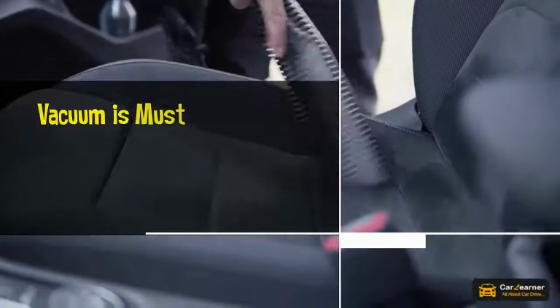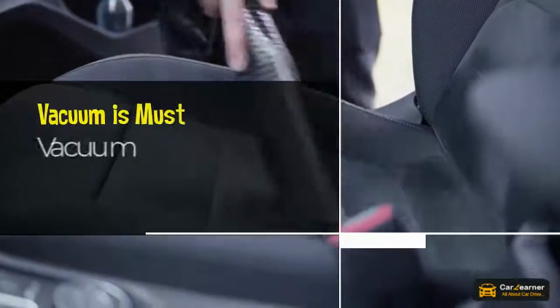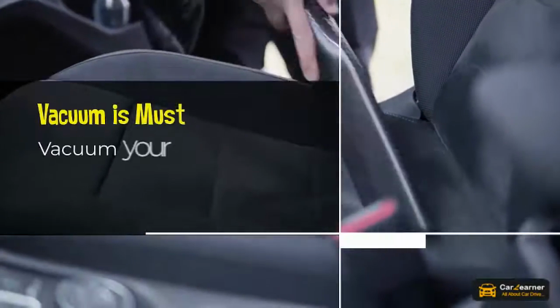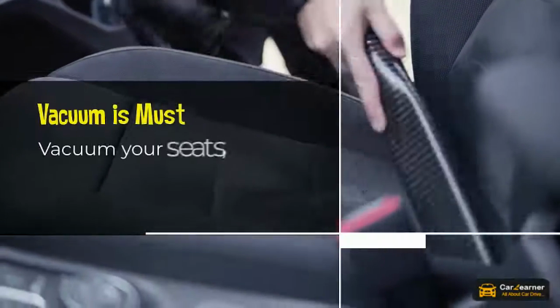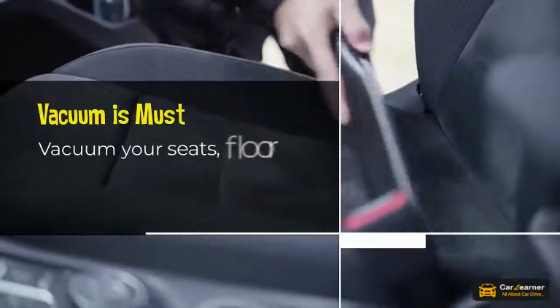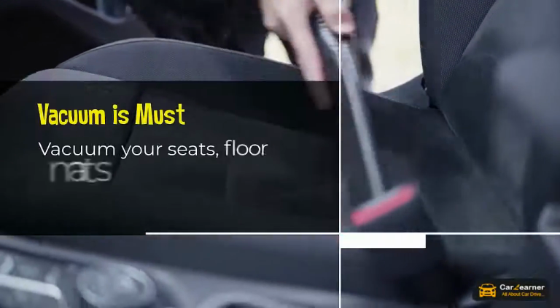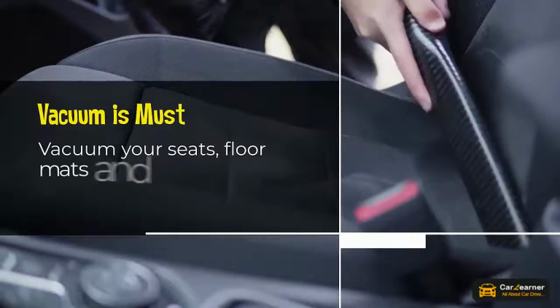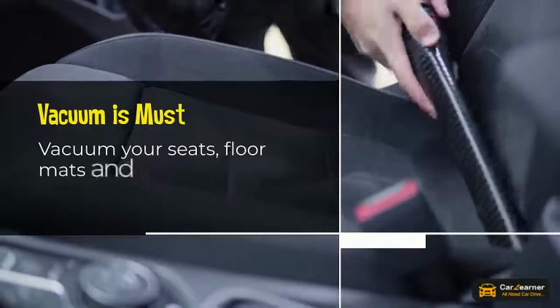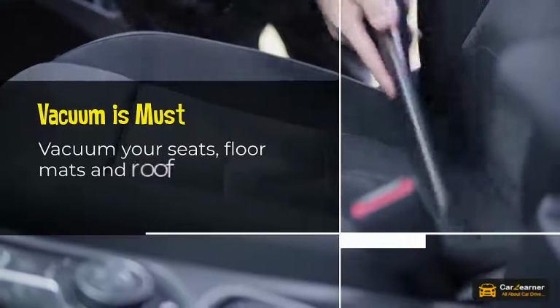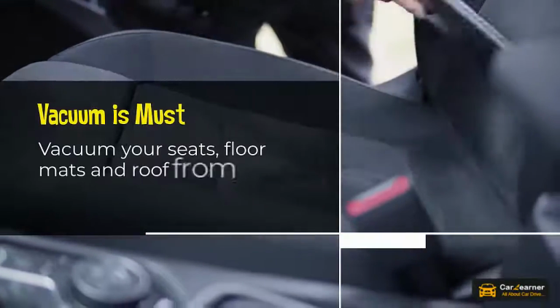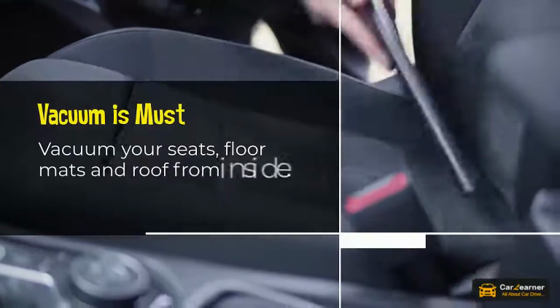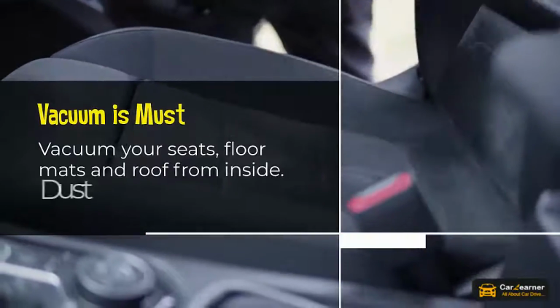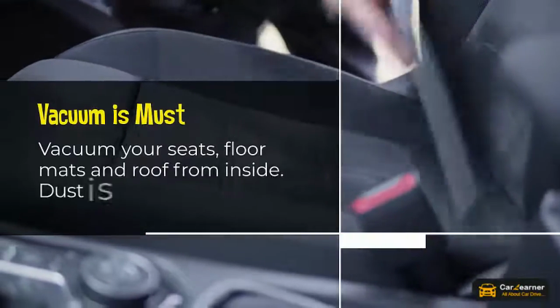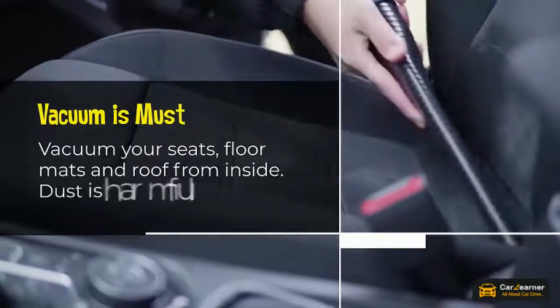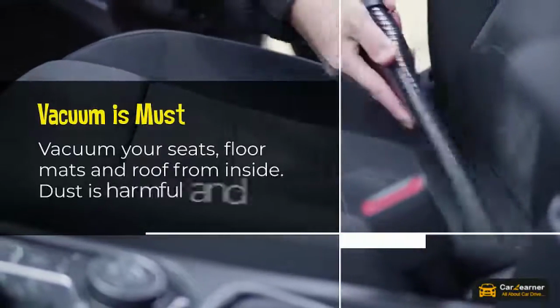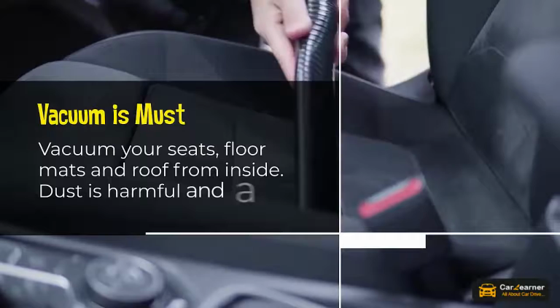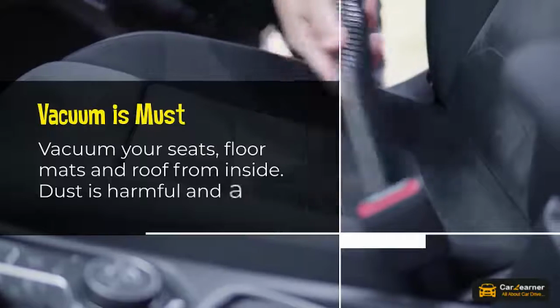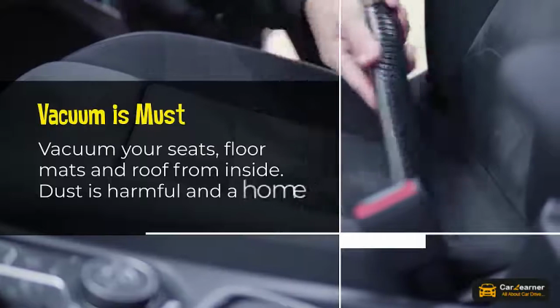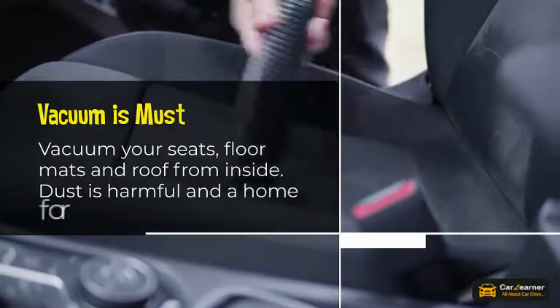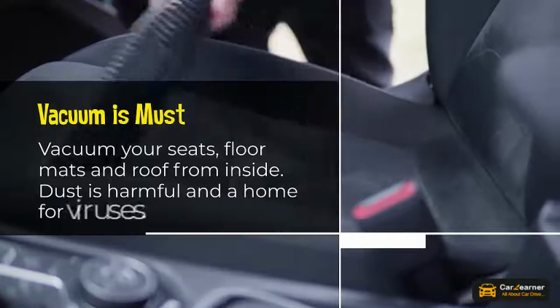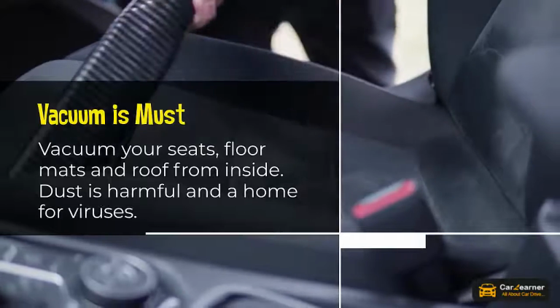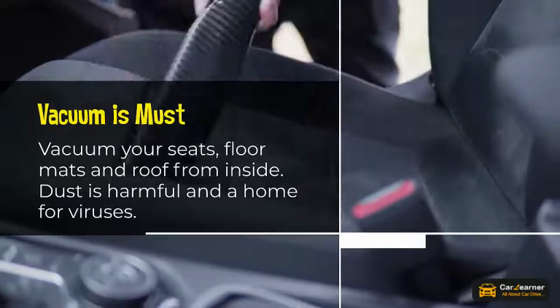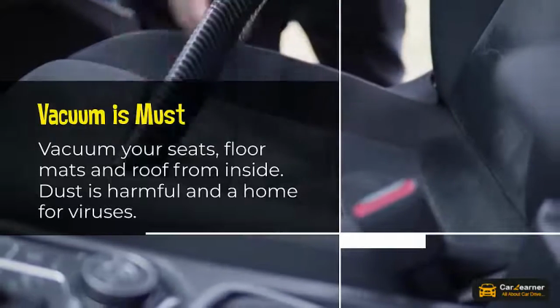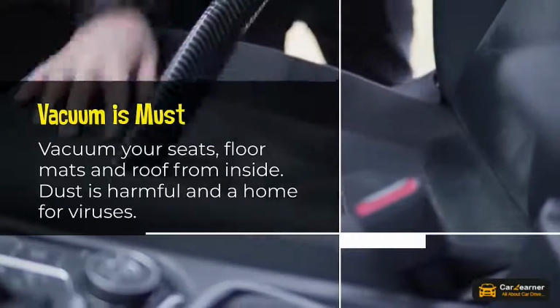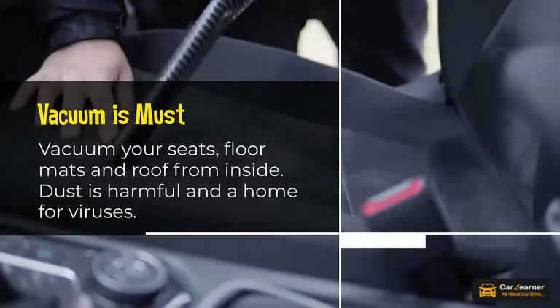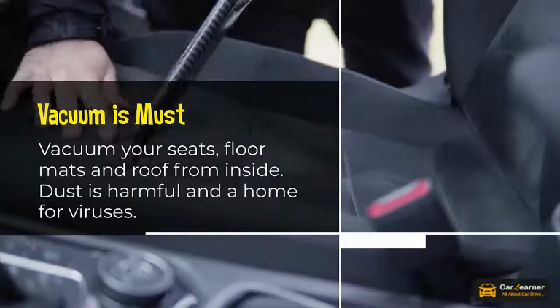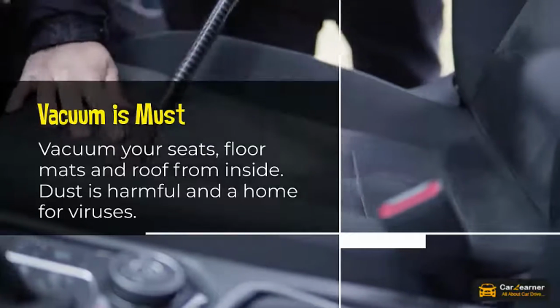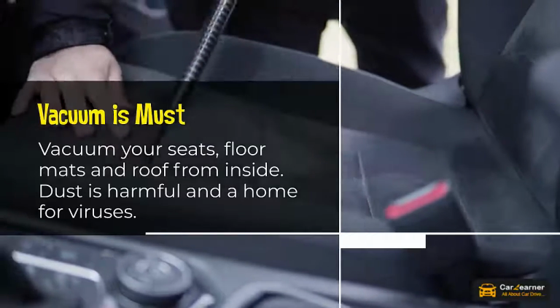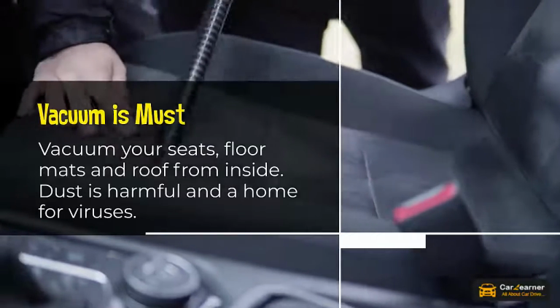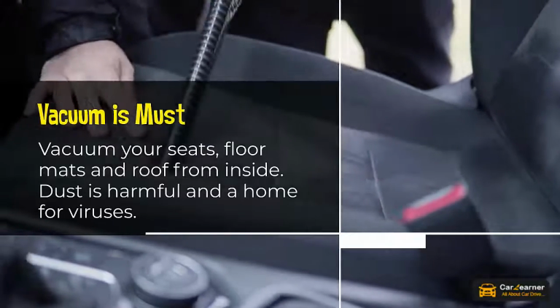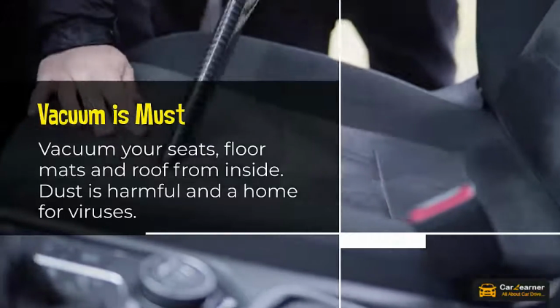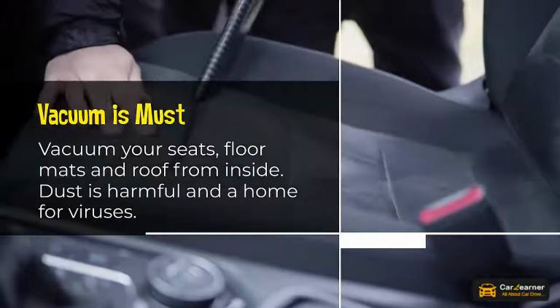Vacuum is a must. Vacuum your seats, floor mats, and roof from inside. Dust is harmful as it can harbor viruses.